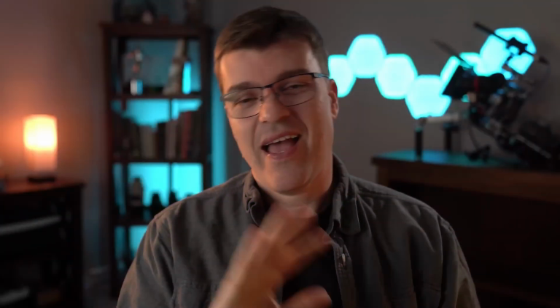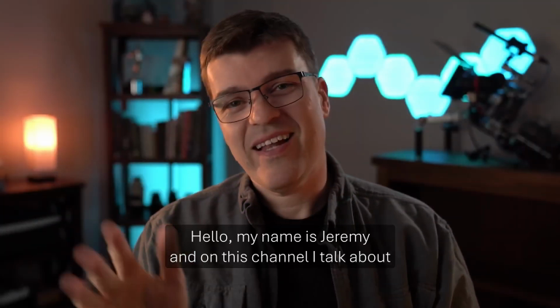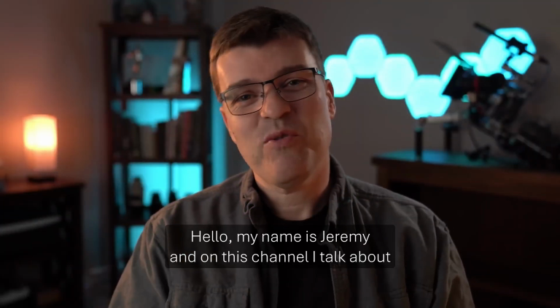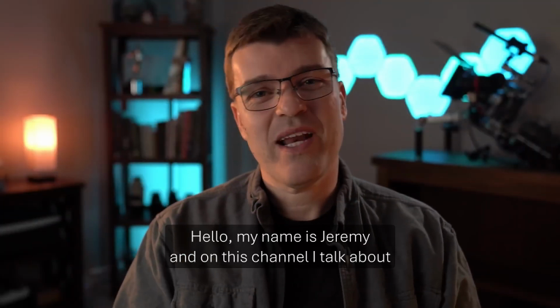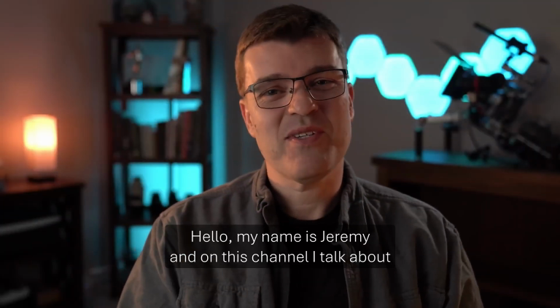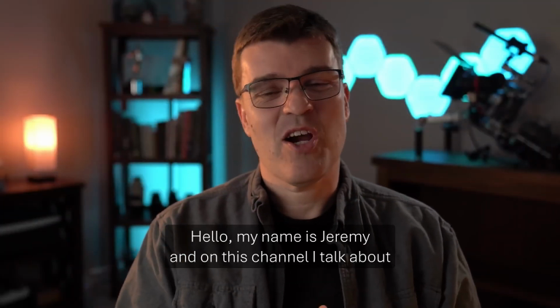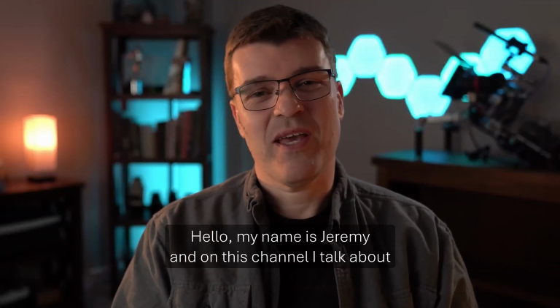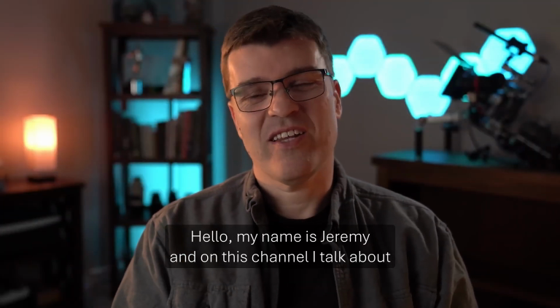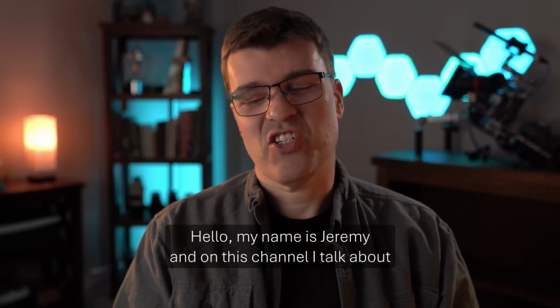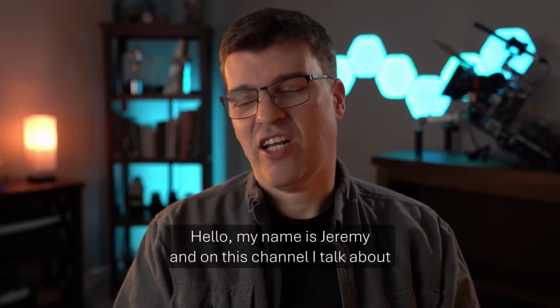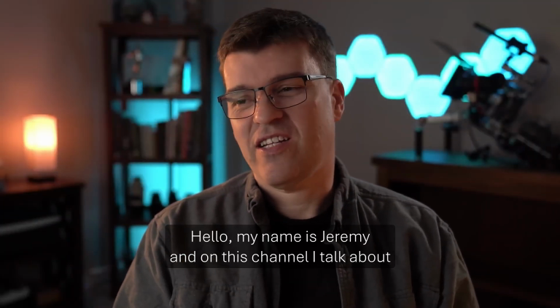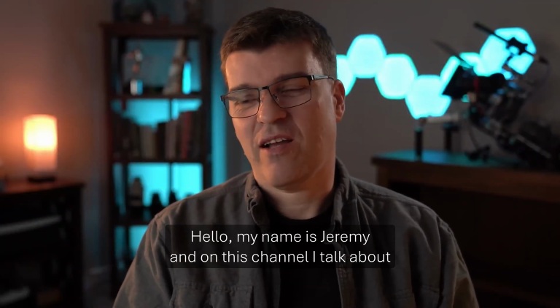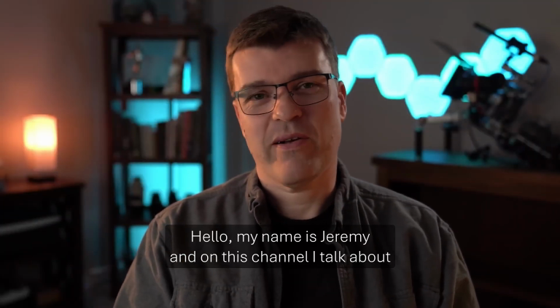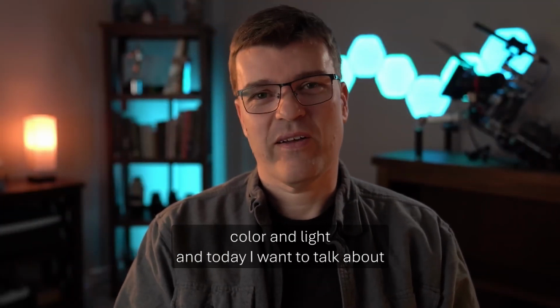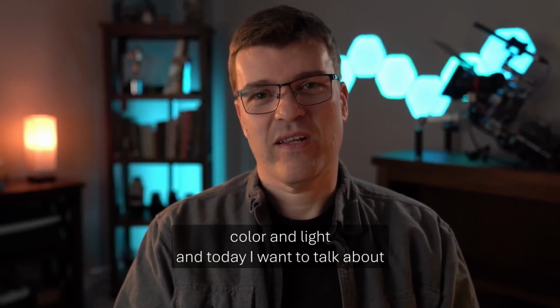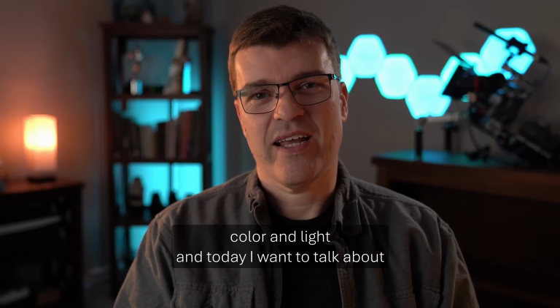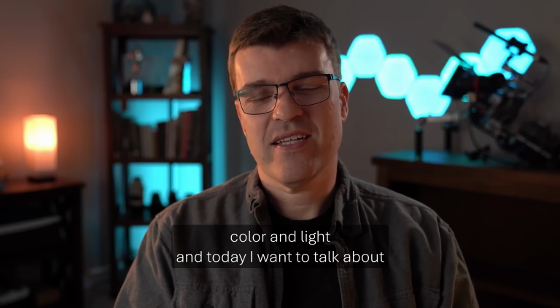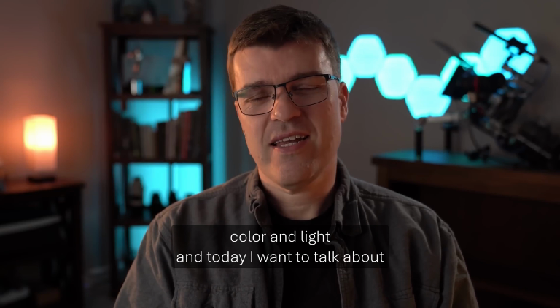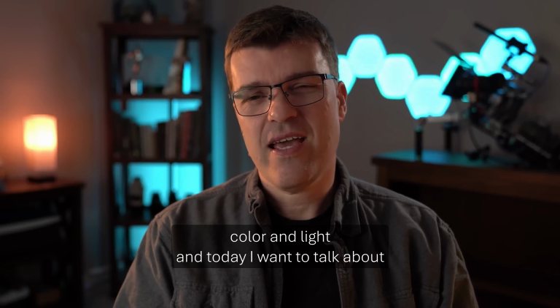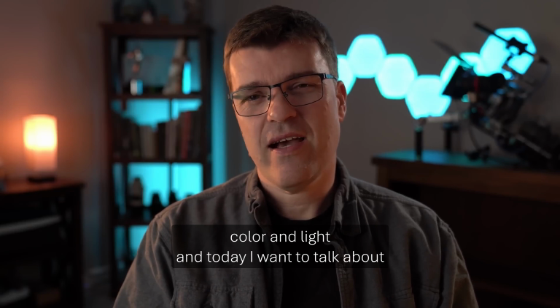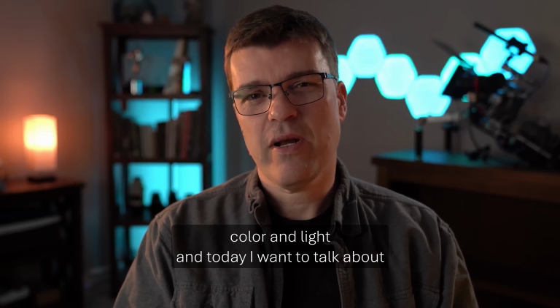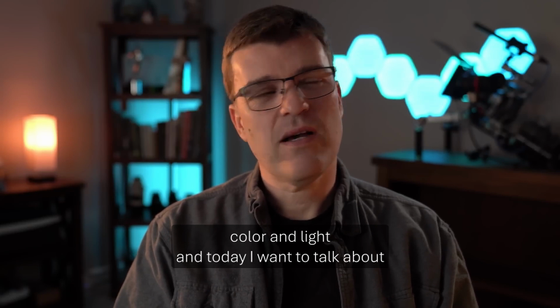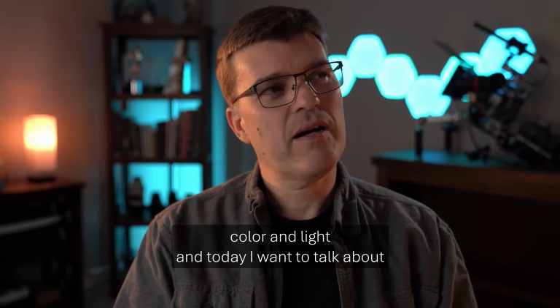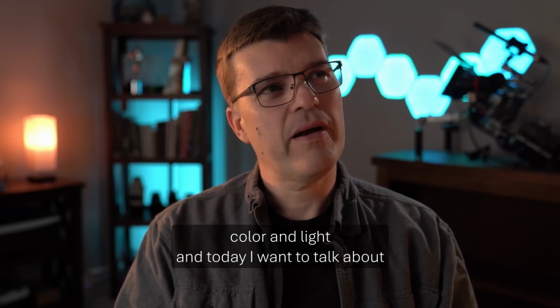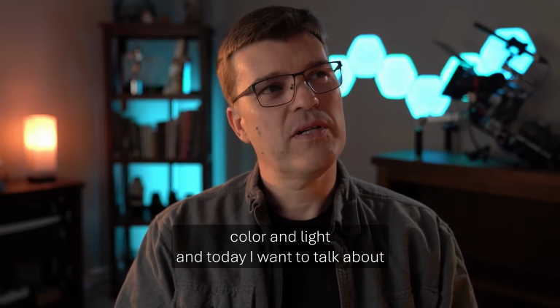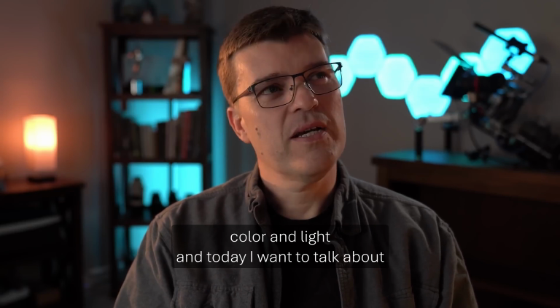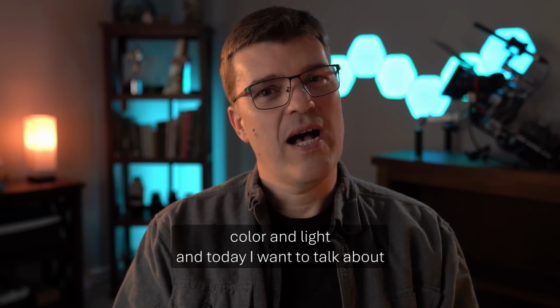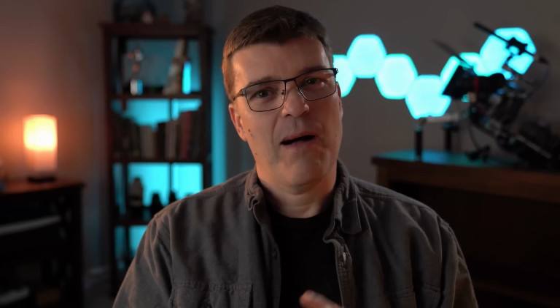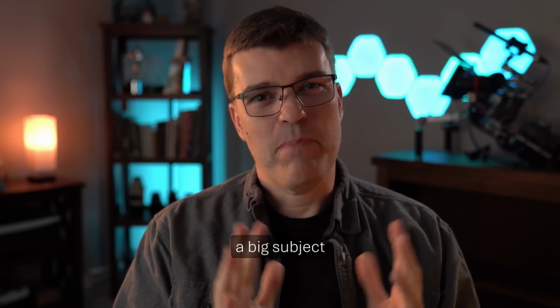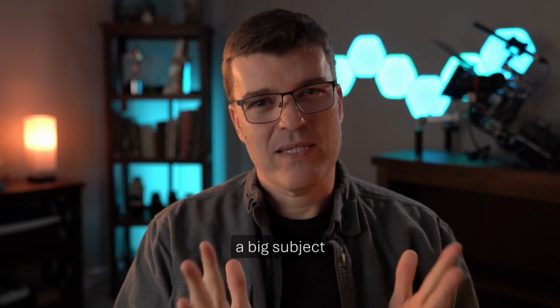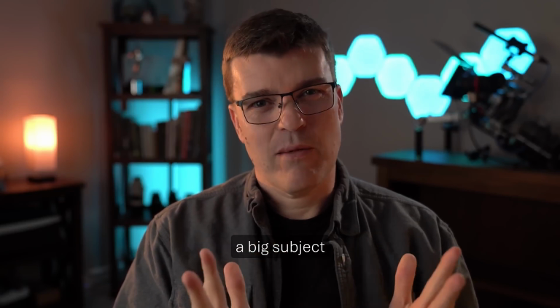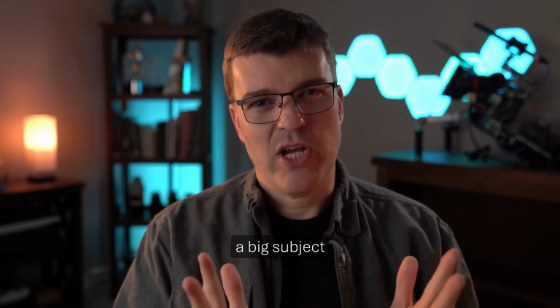Hello, my name is Jeremy and on this channel I talk about color and light. And today I want to talk about a big subject.